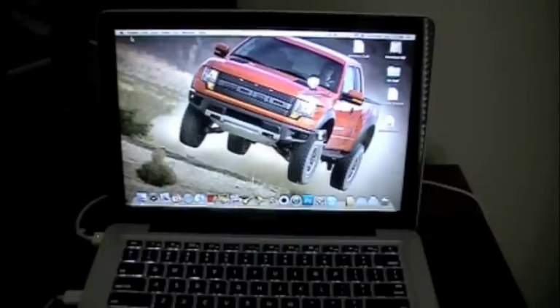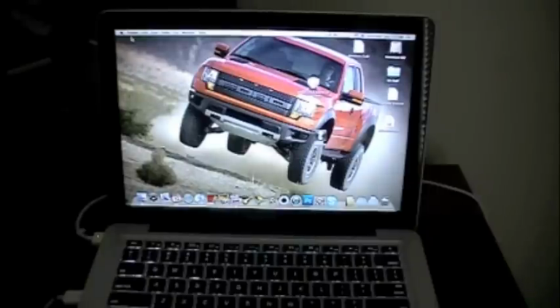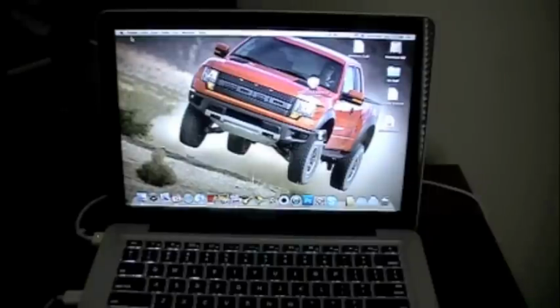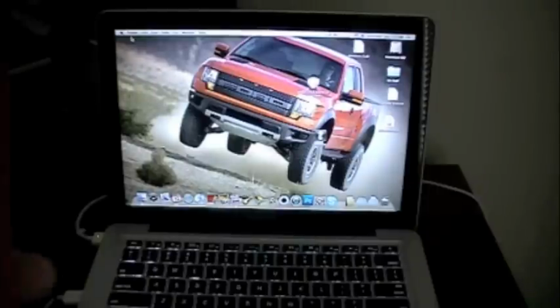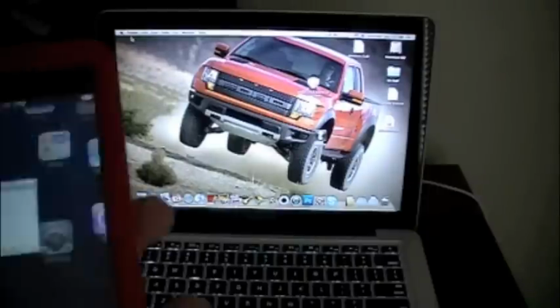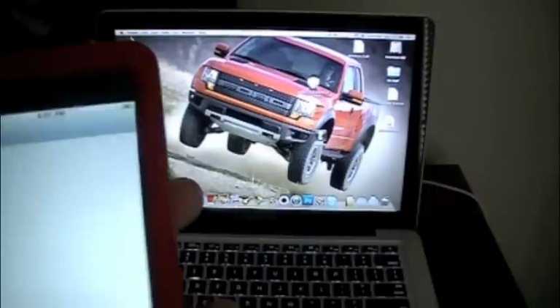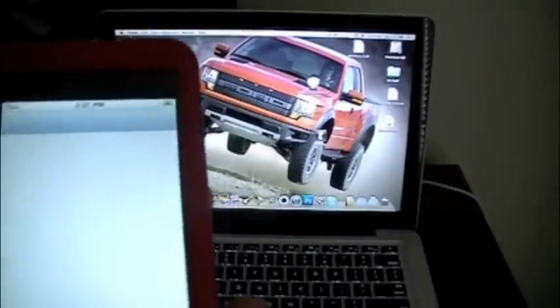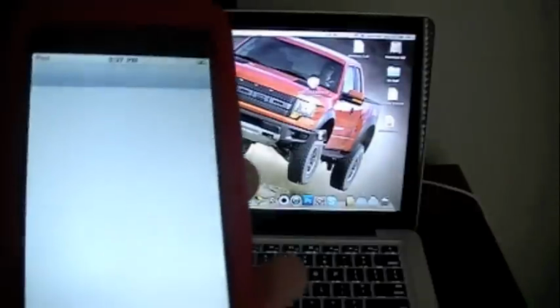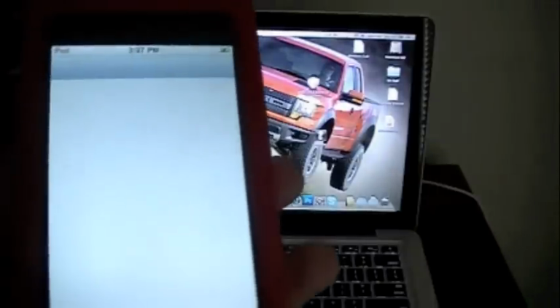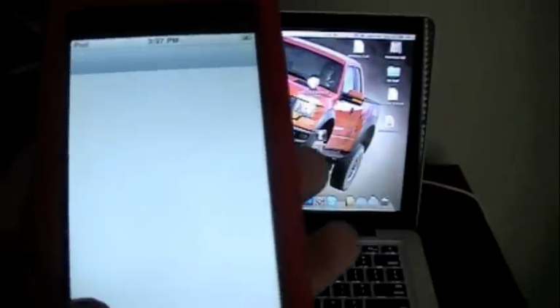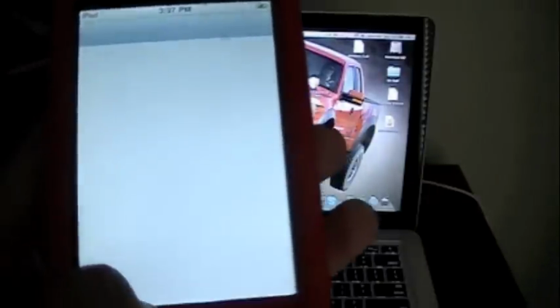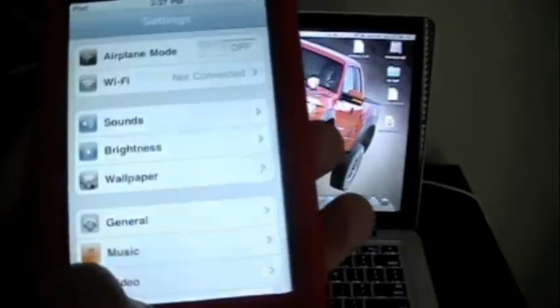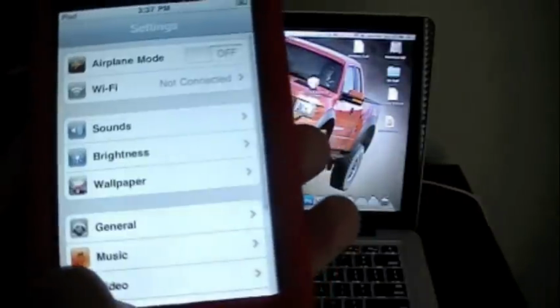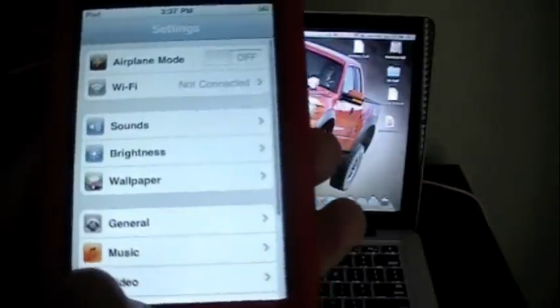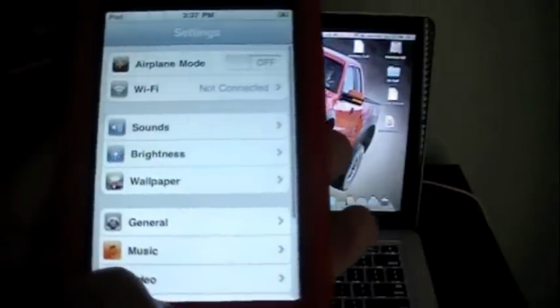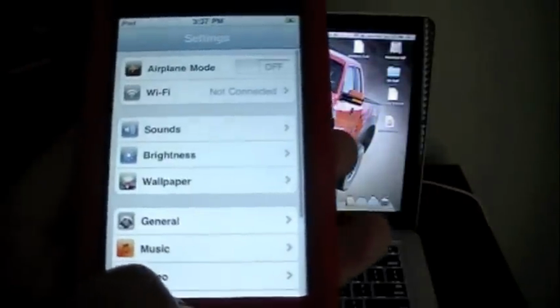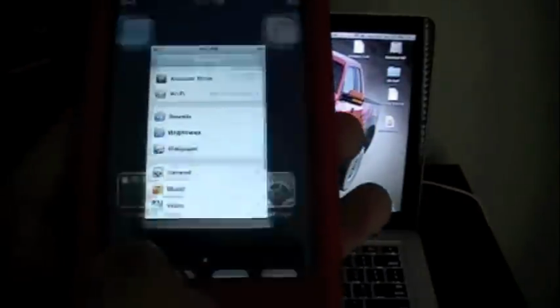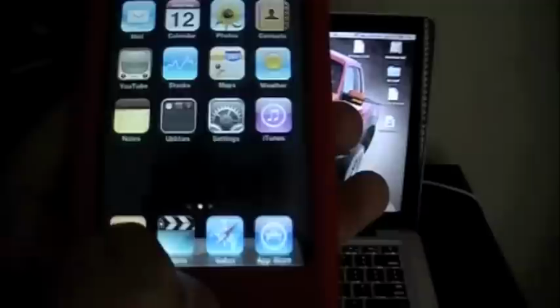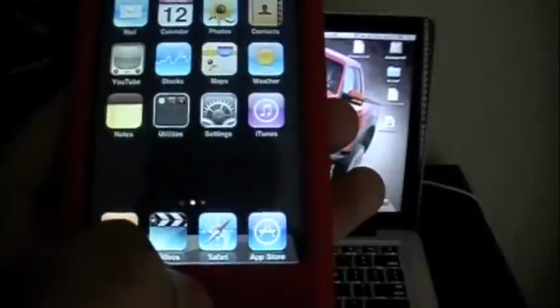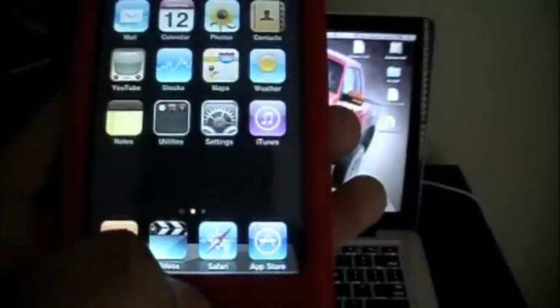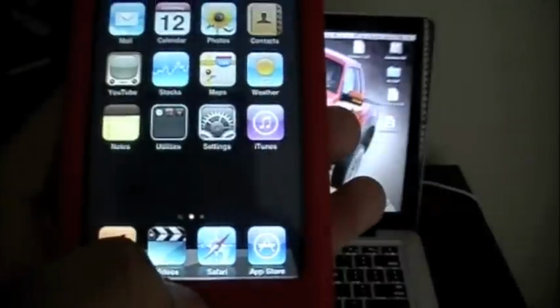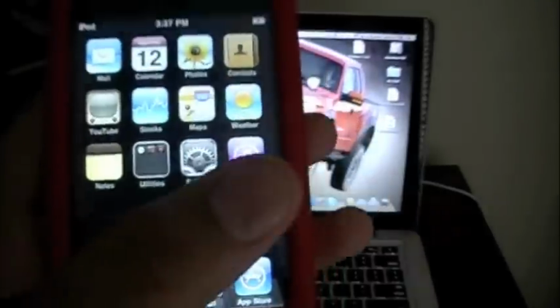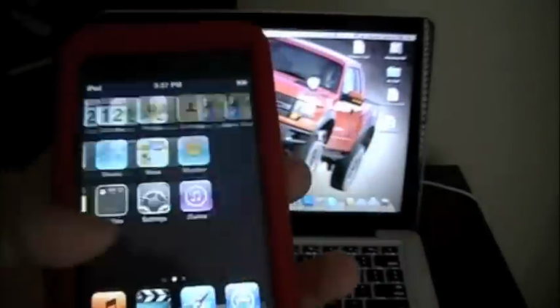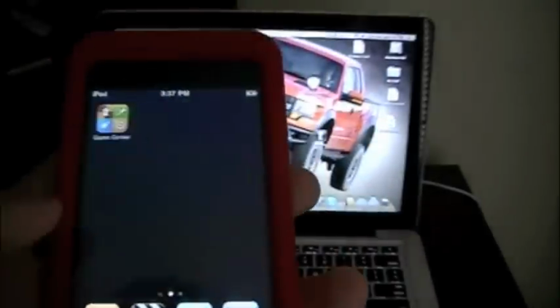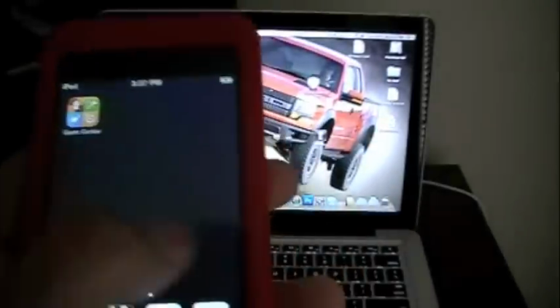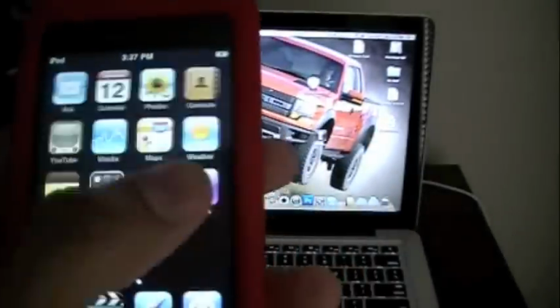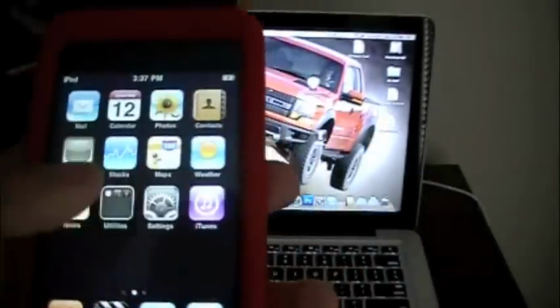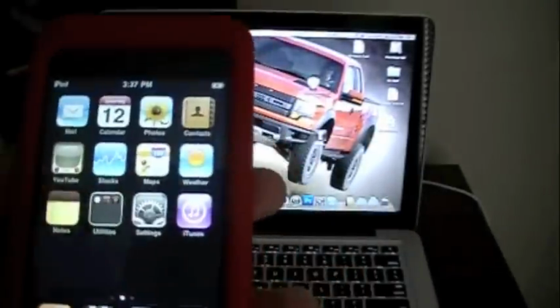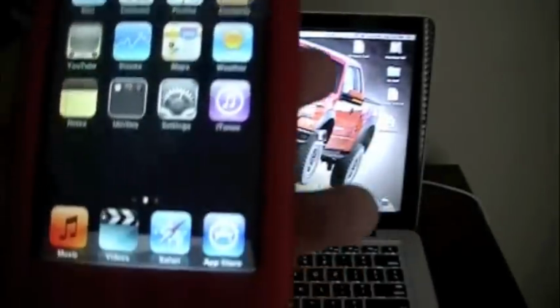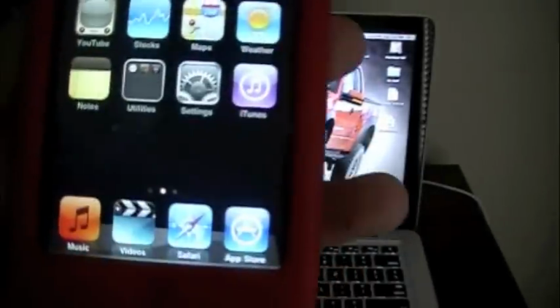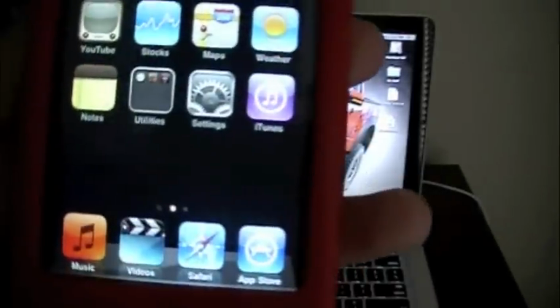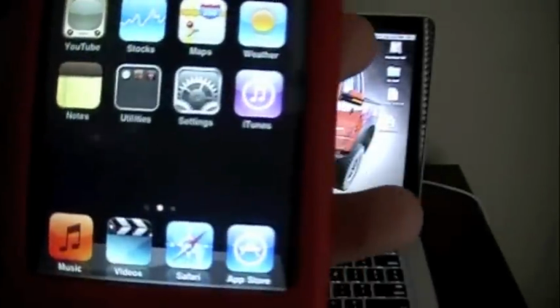As you can see here, it doesn't have the multitasking enabled. Double tap and it just exits you out, and it does have wallpaper.